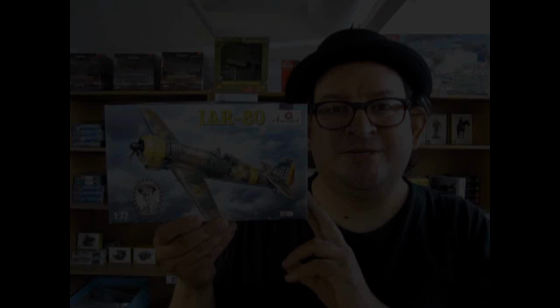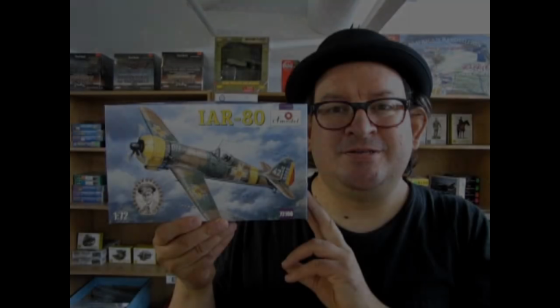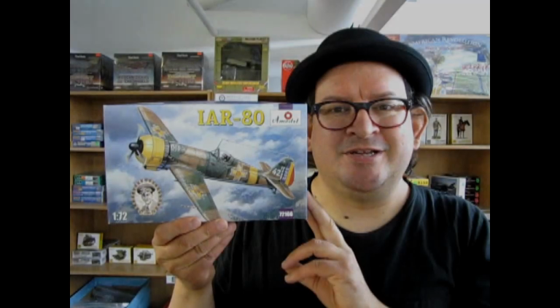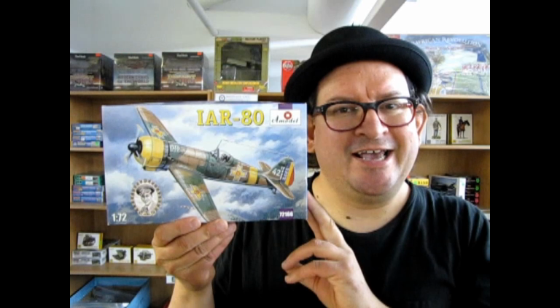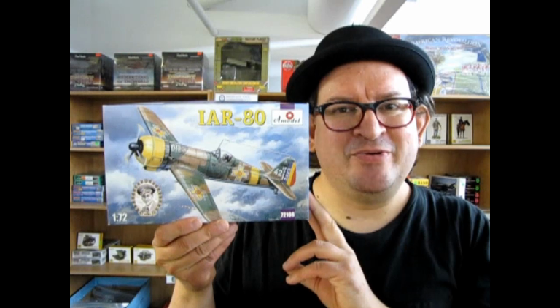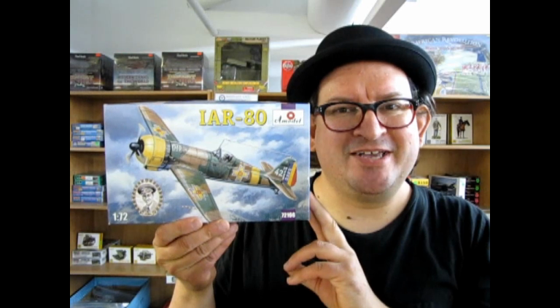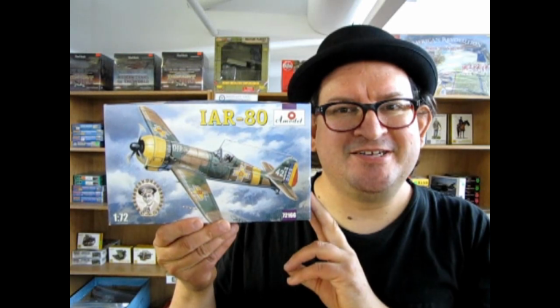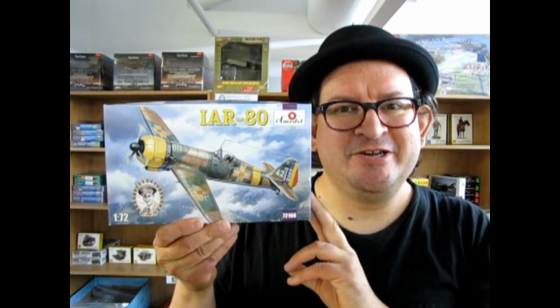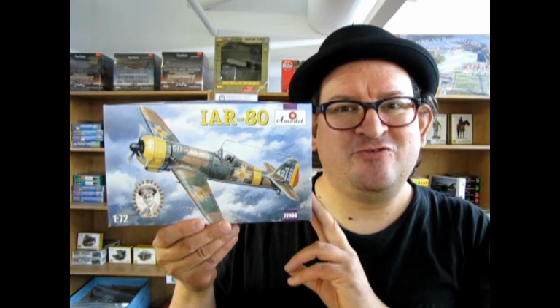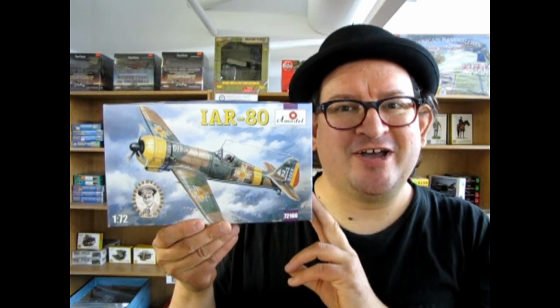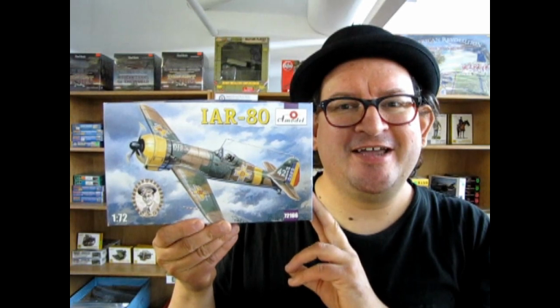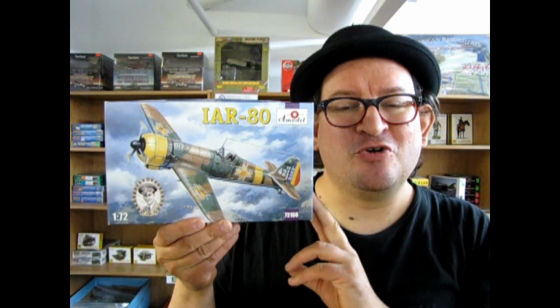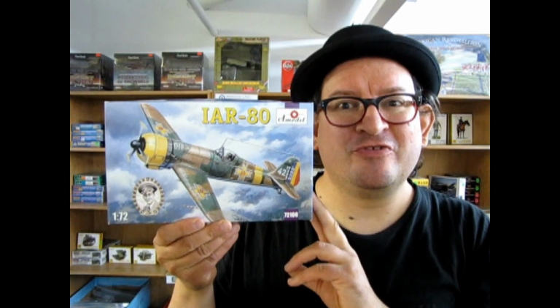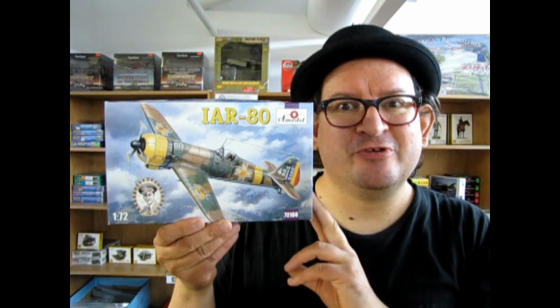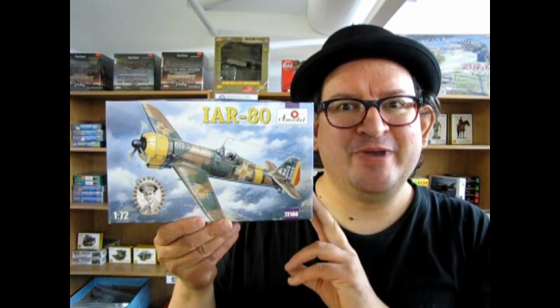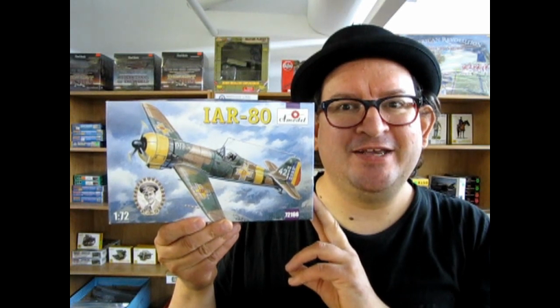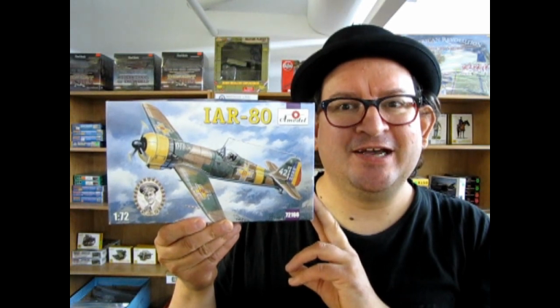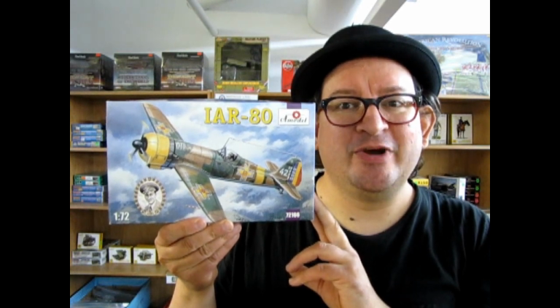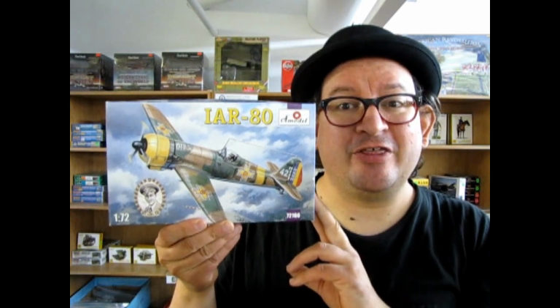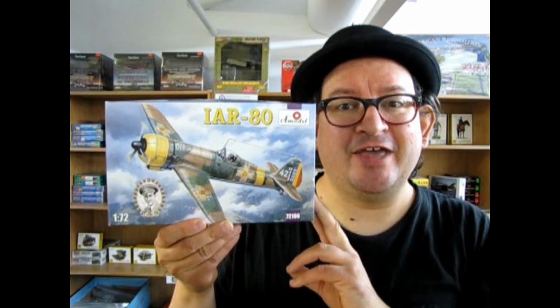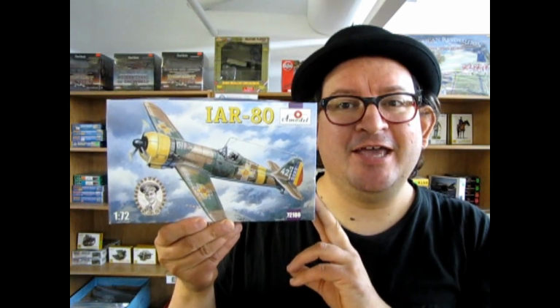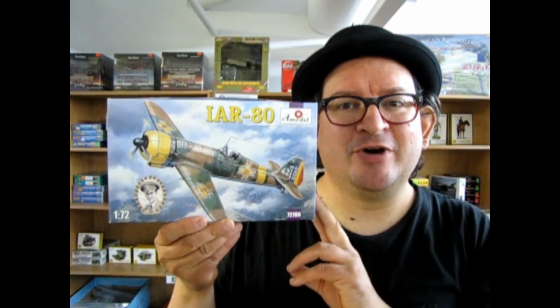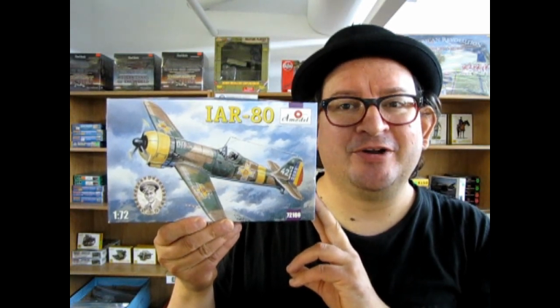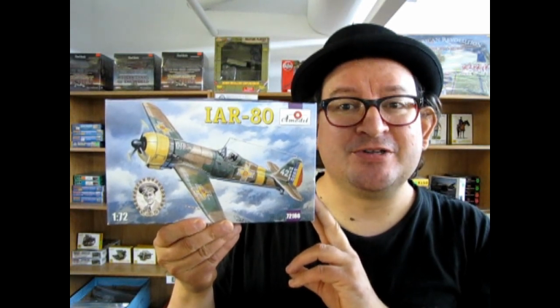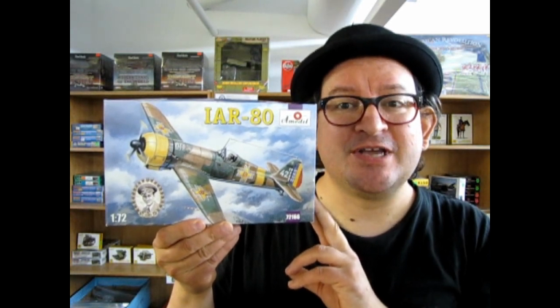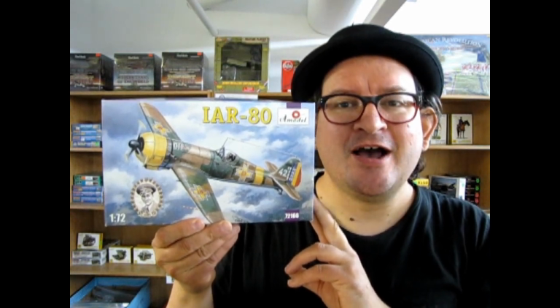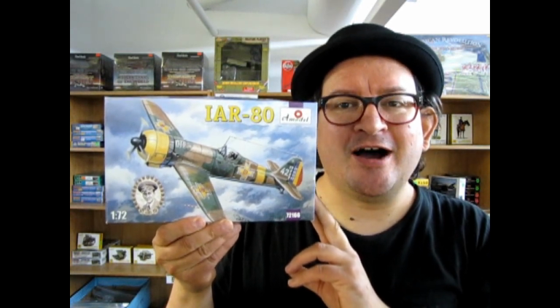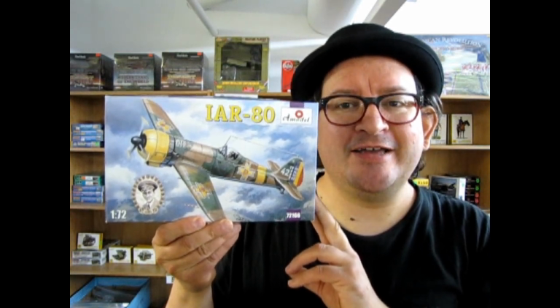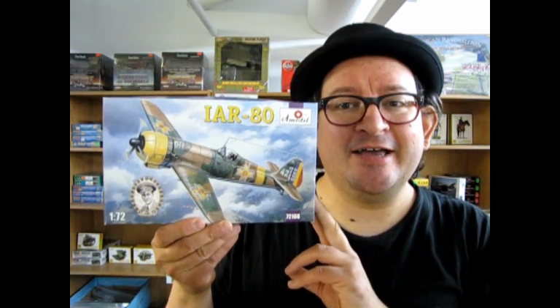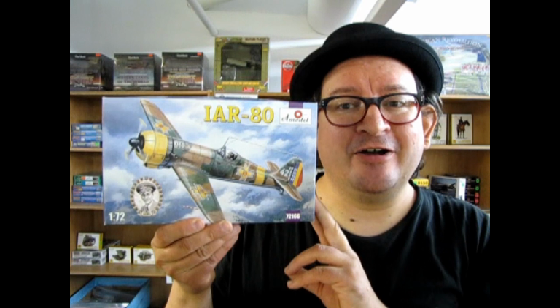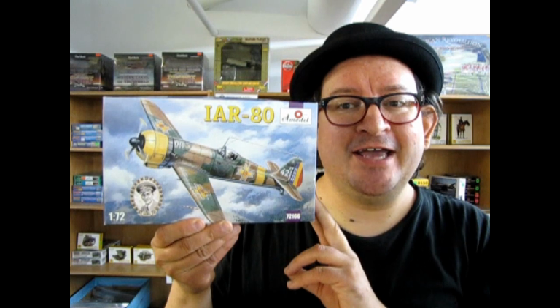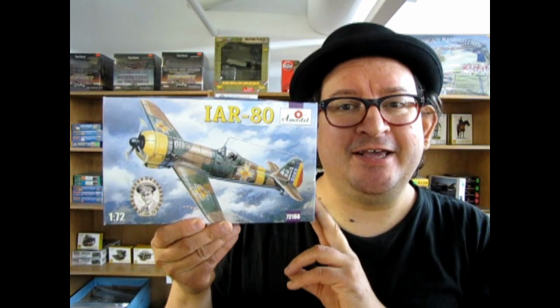Today we continue flying over Romania with A-model's IAR-80.